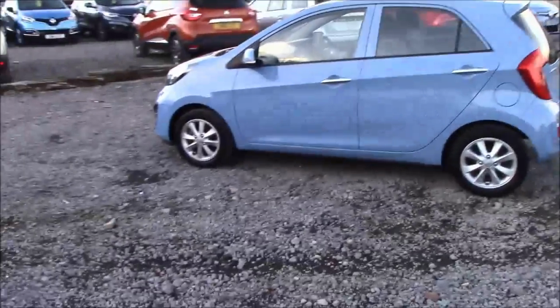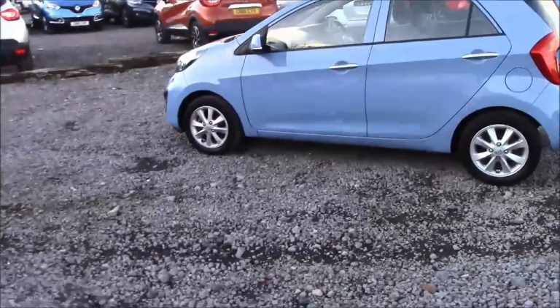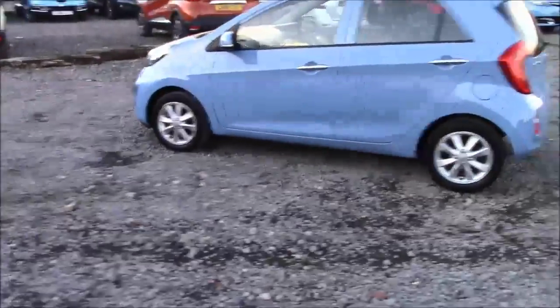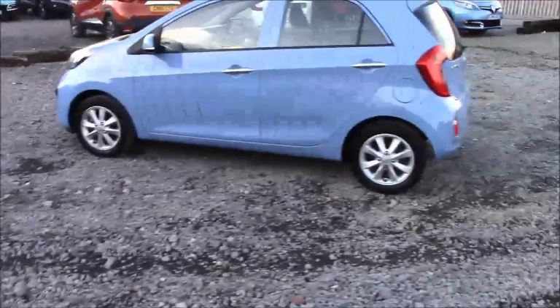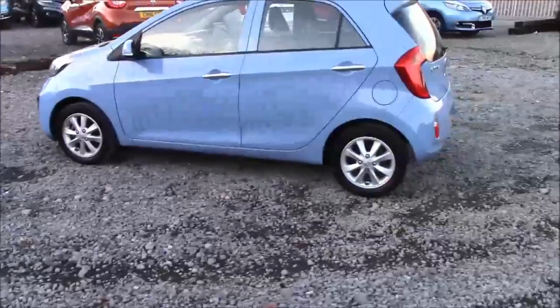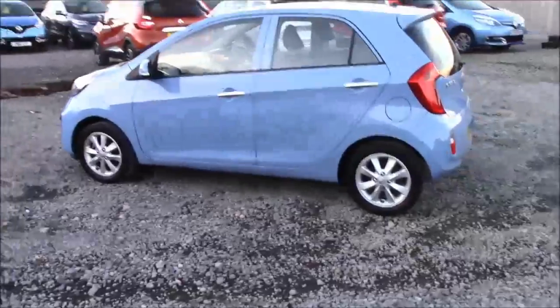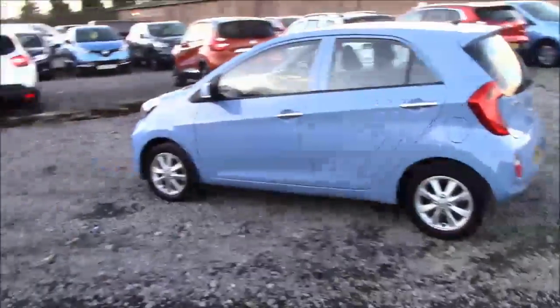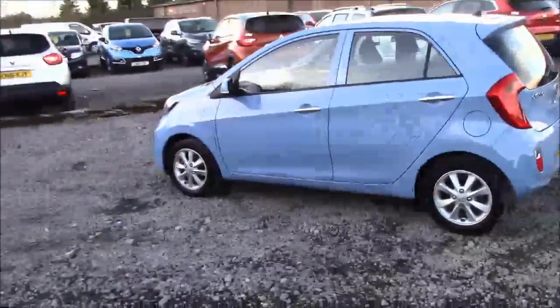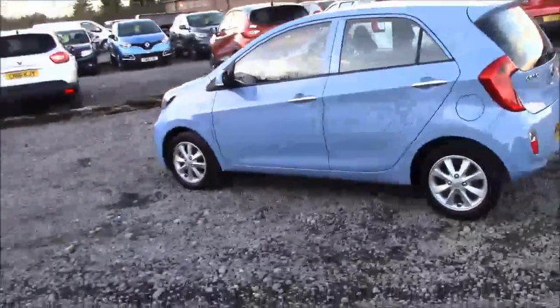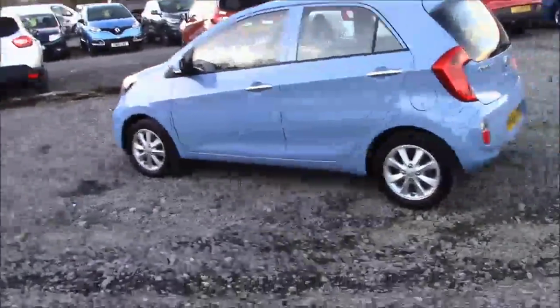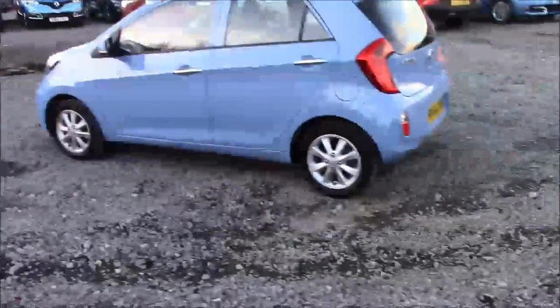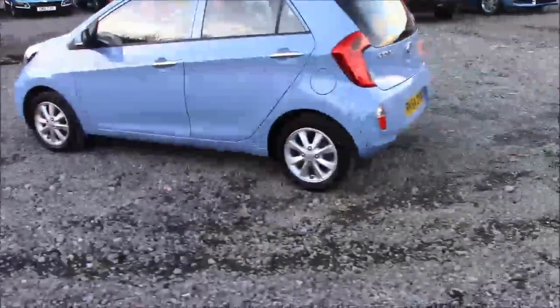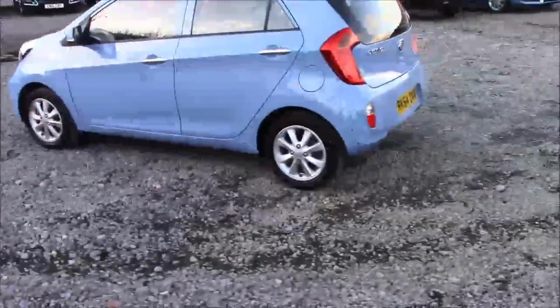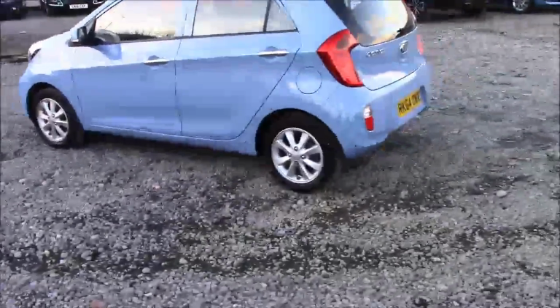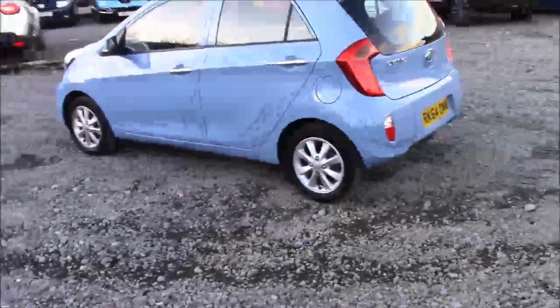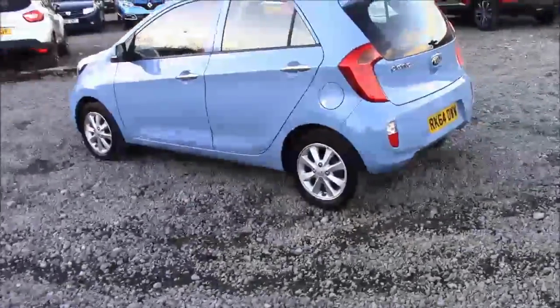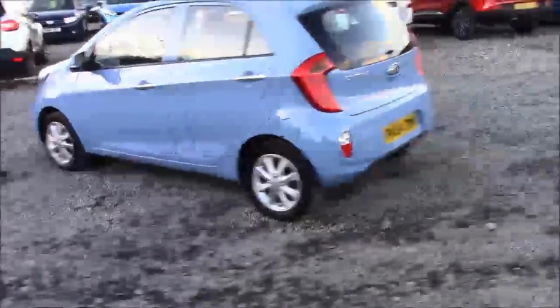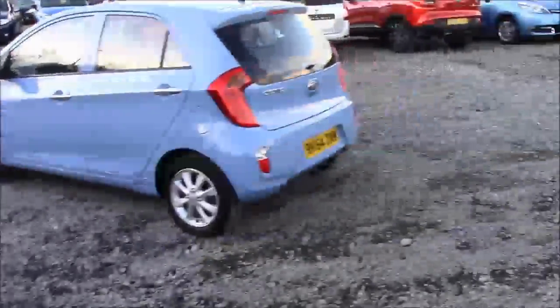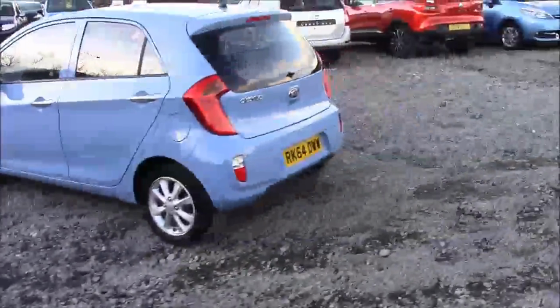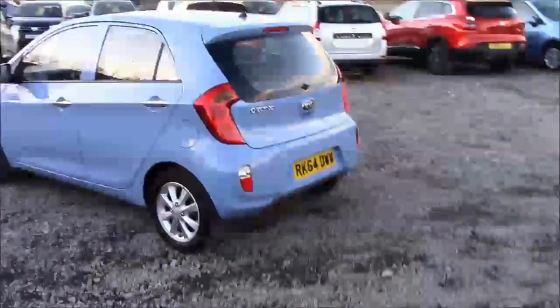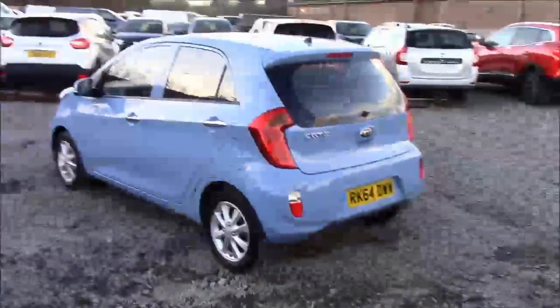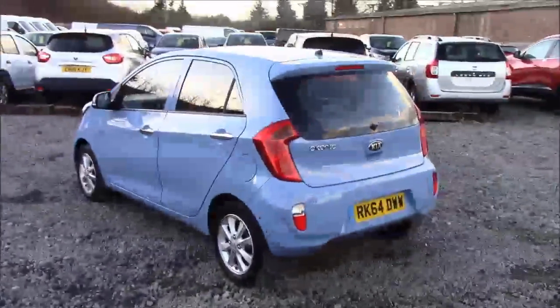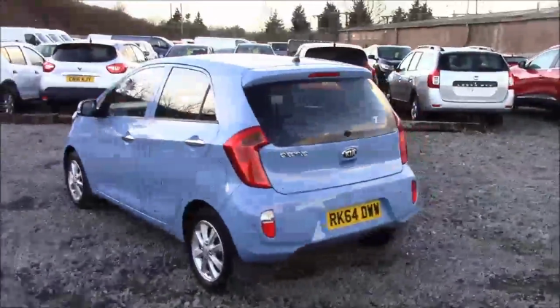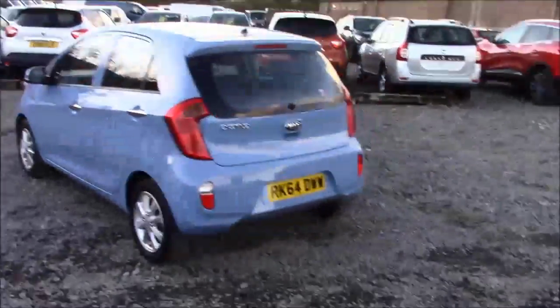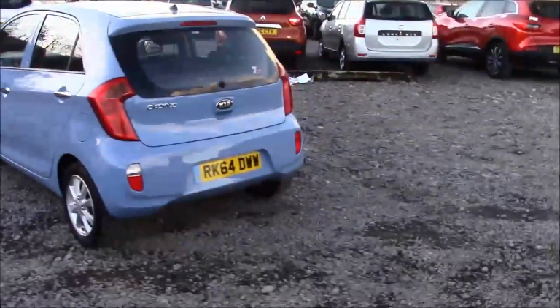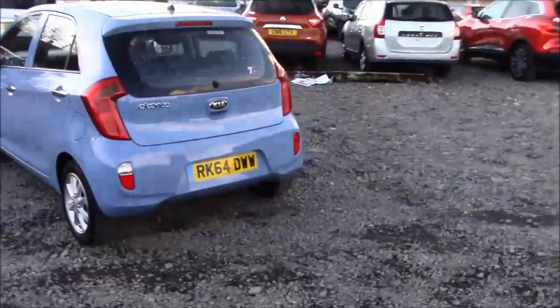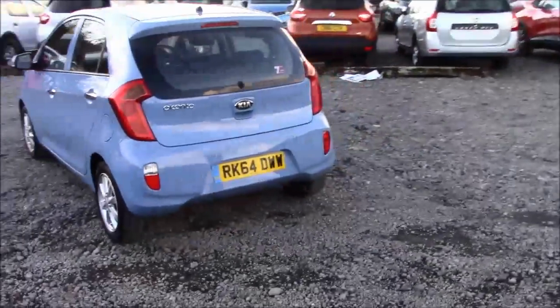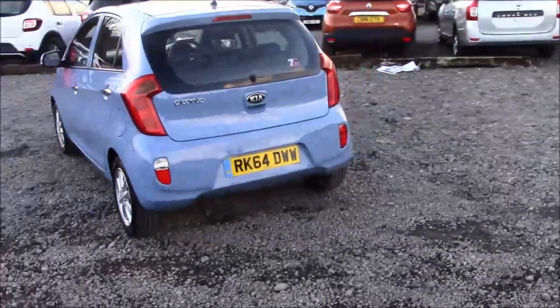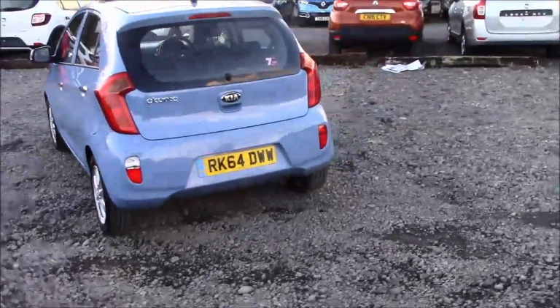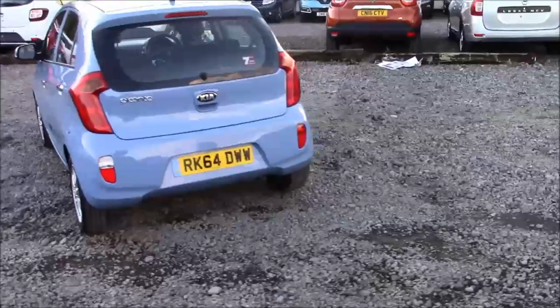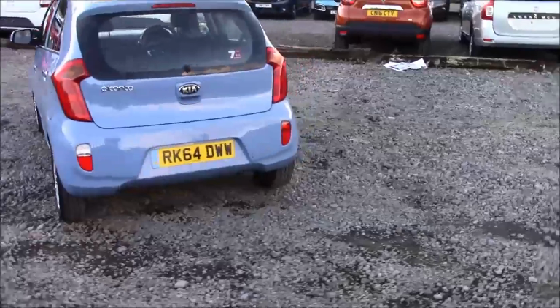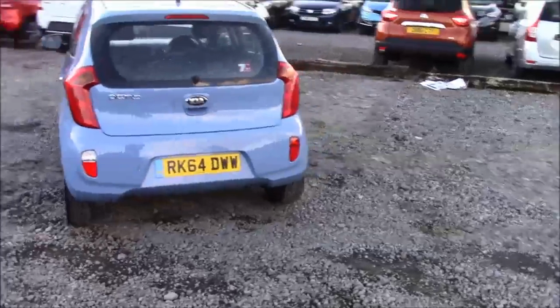Walking around the car, you can see we have some same colour body bumpers, nice alloy wheels and a heated rear windshield. That completes the 360.